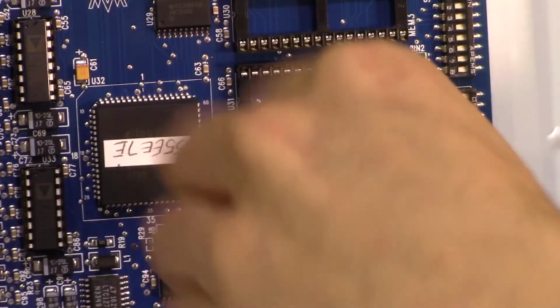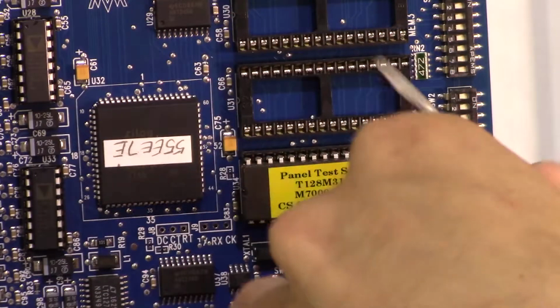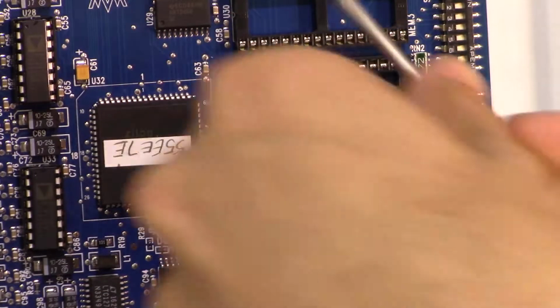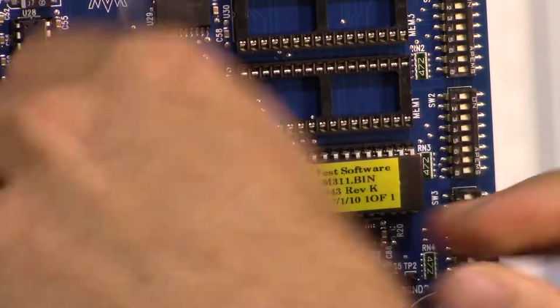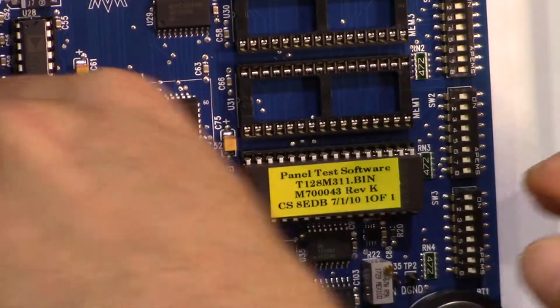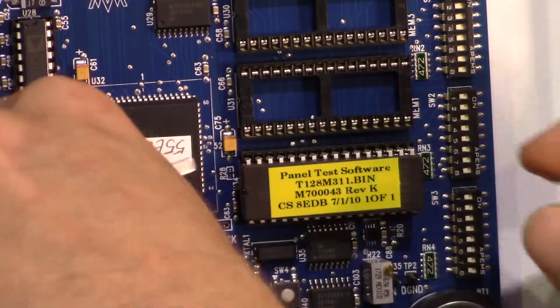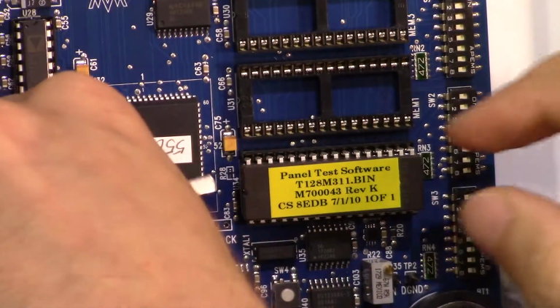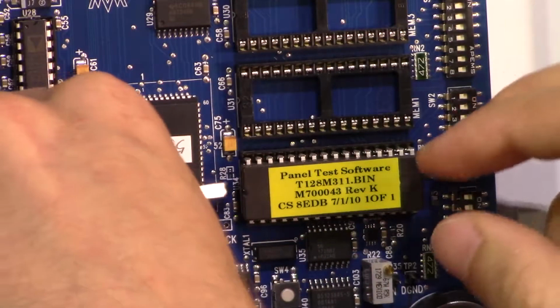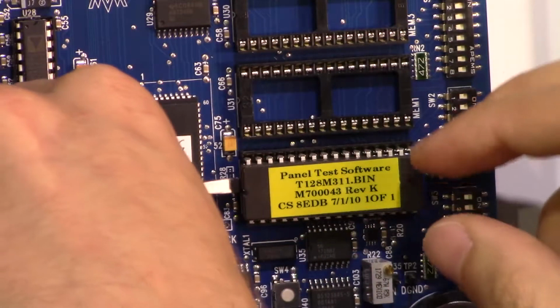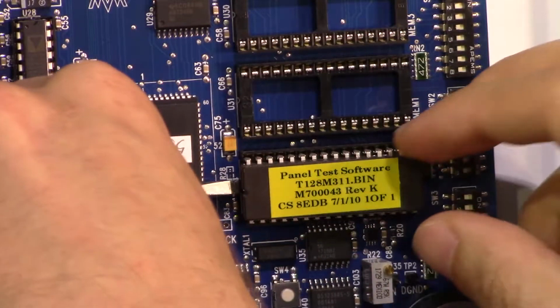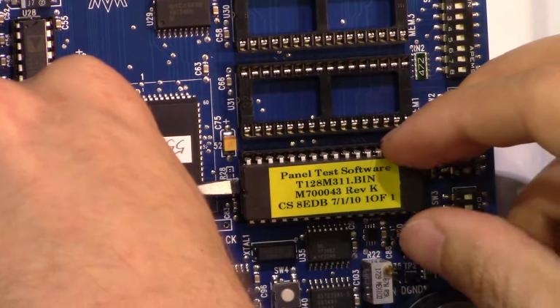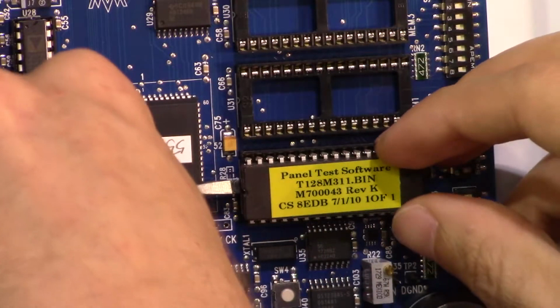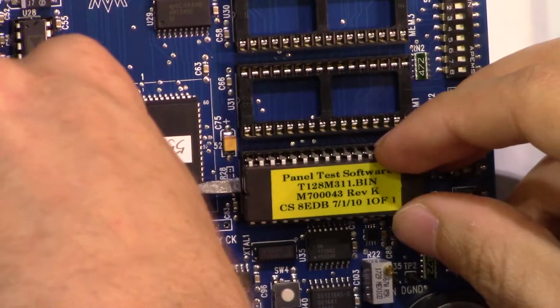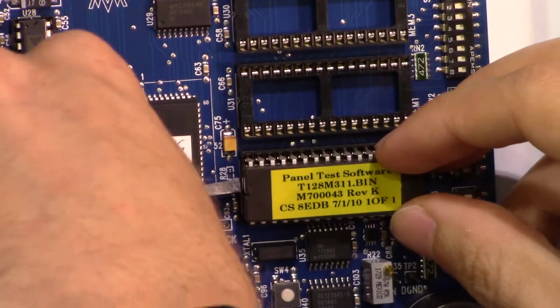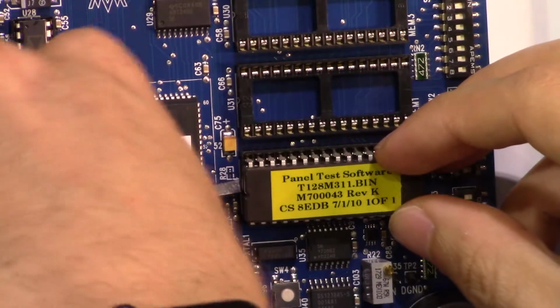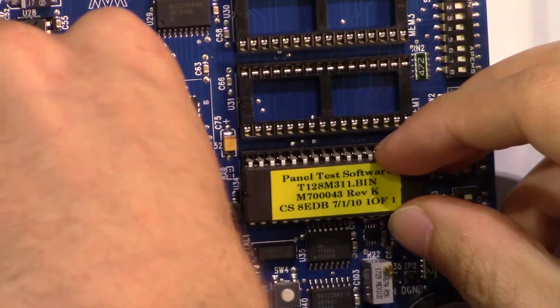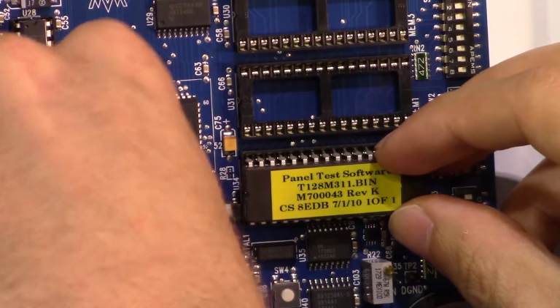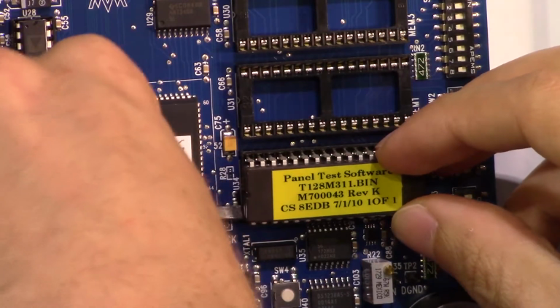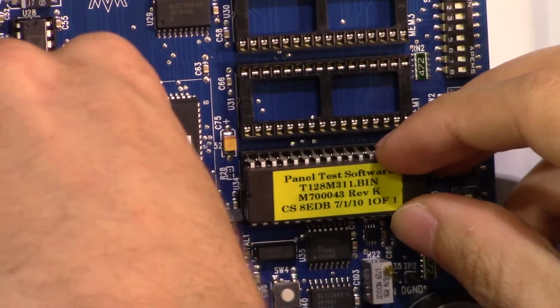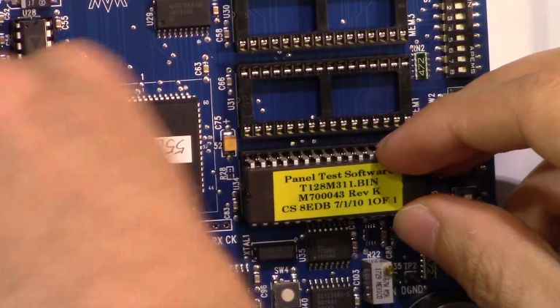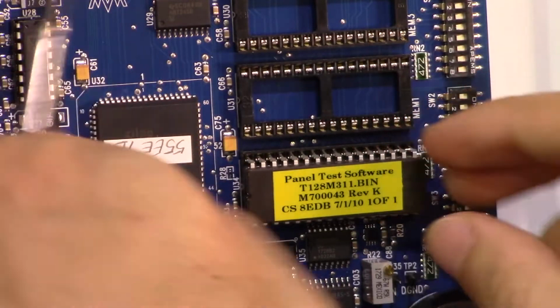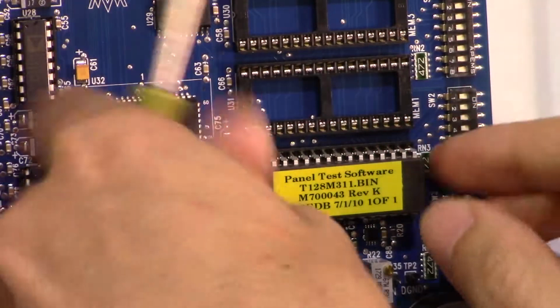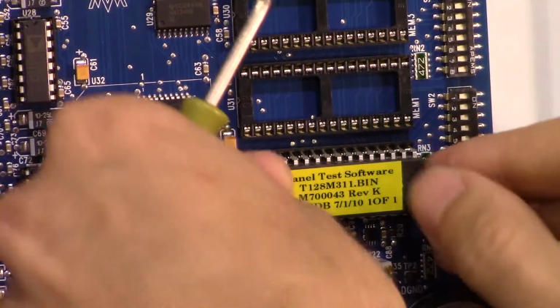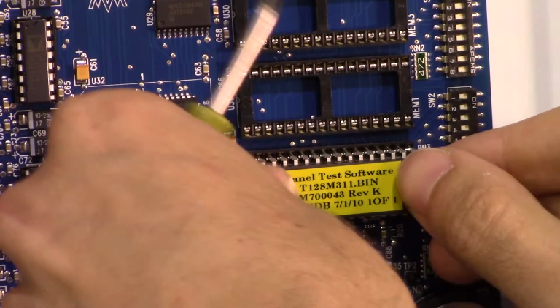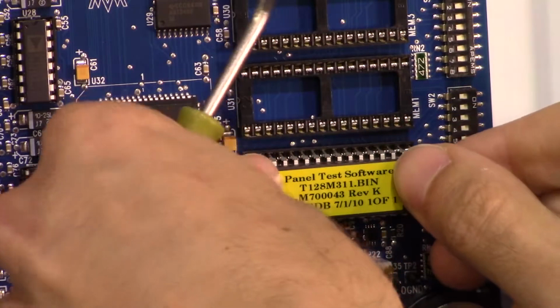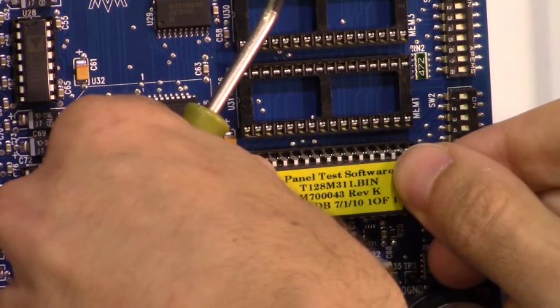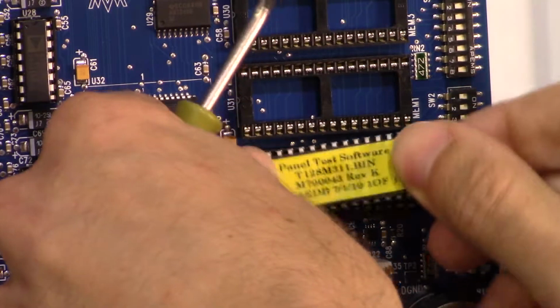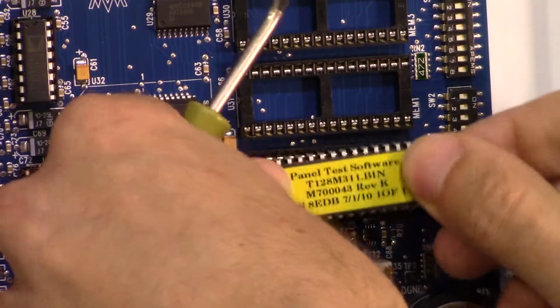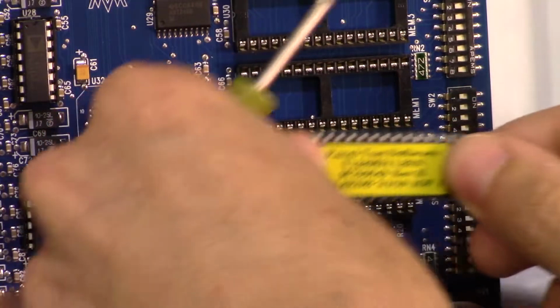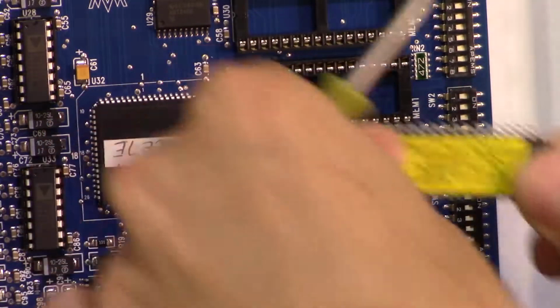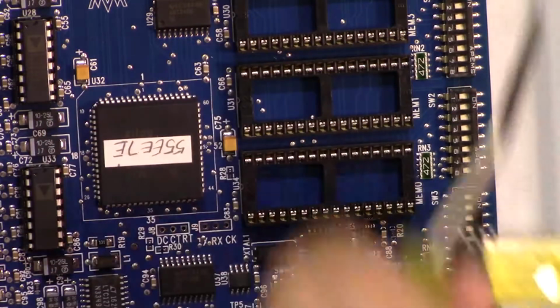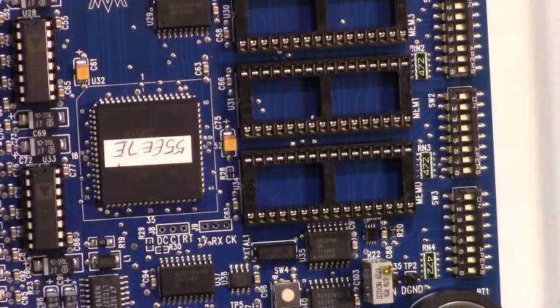Once the first side is loose, you can apply the same pressure to the opposite side. The chip should slide directly up and out of the socket.